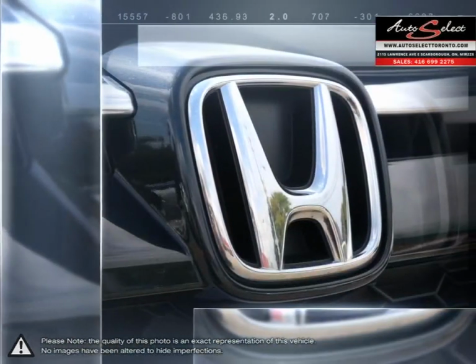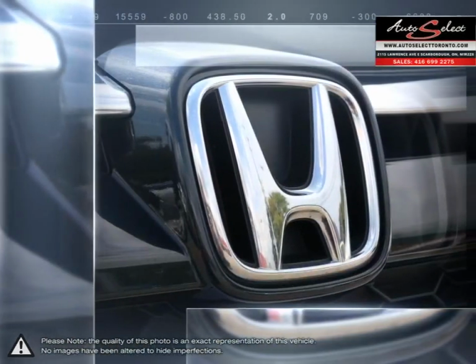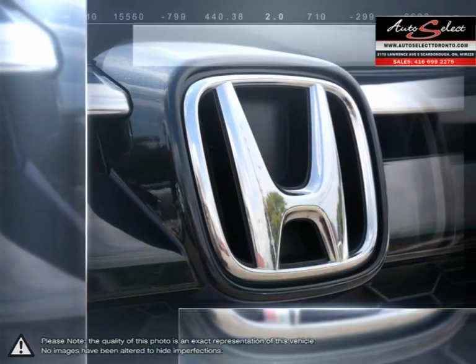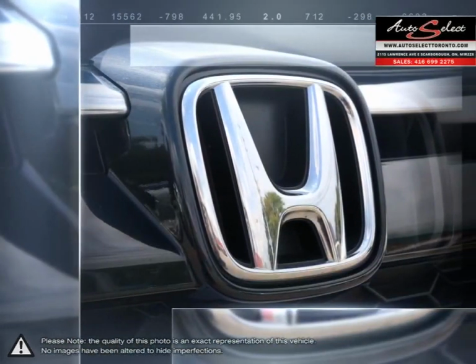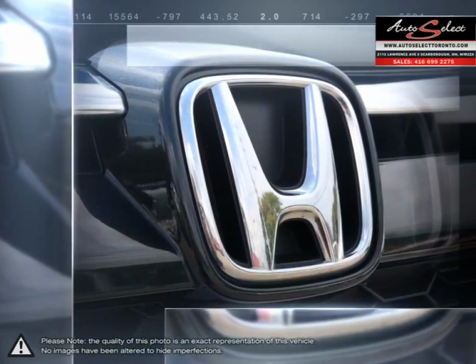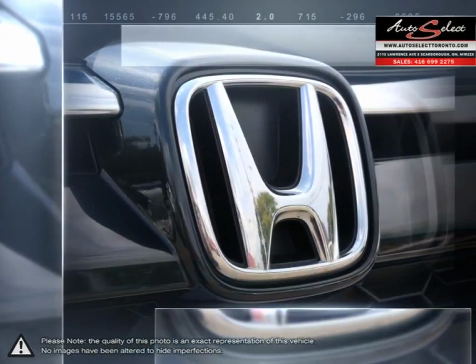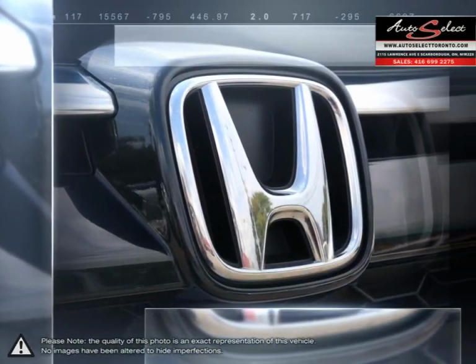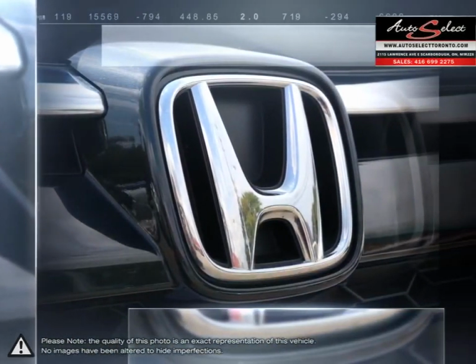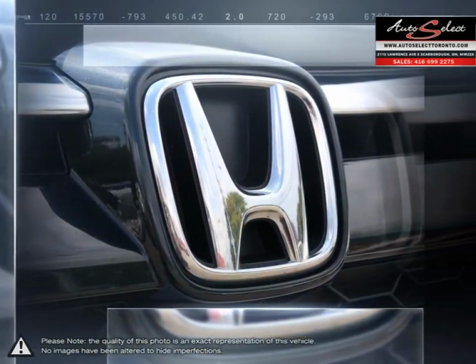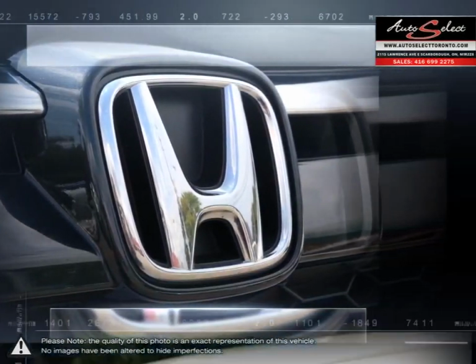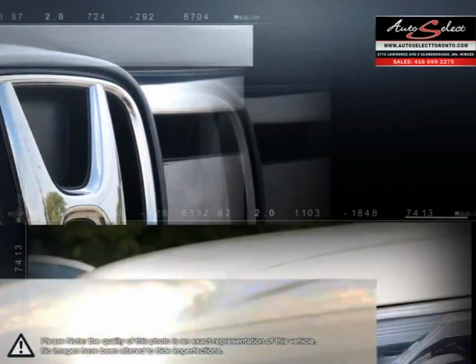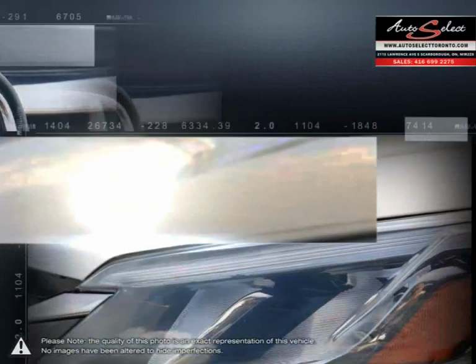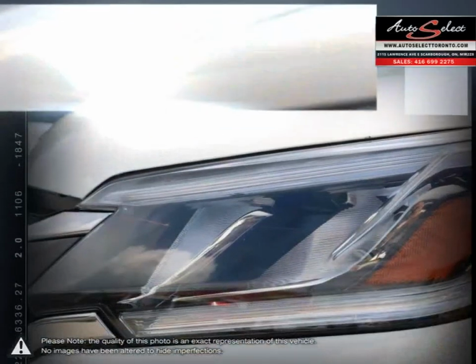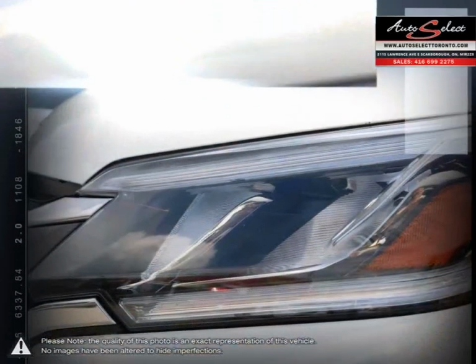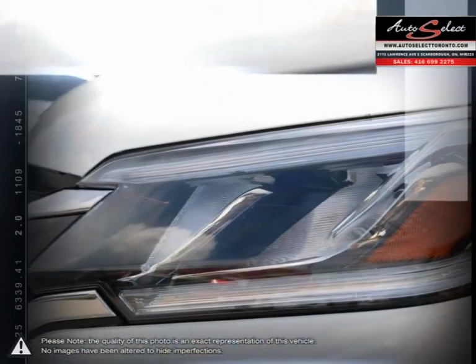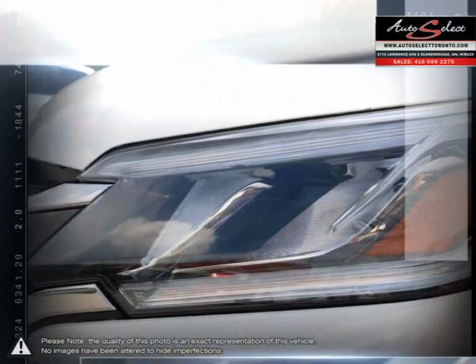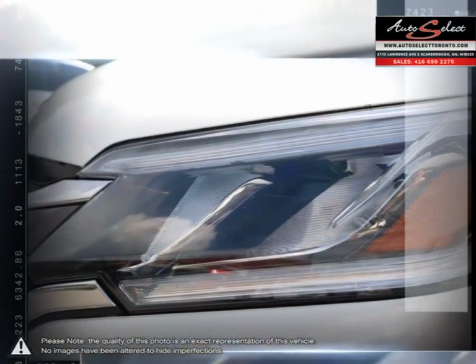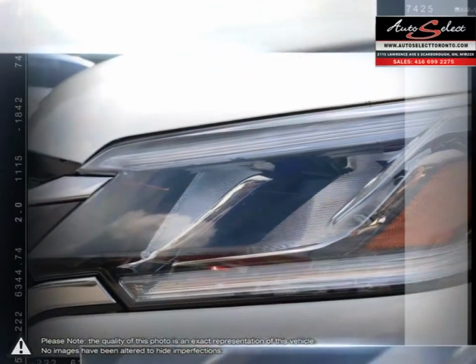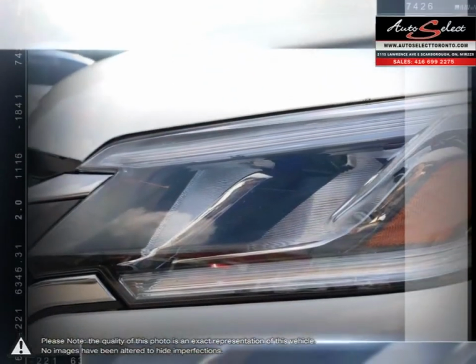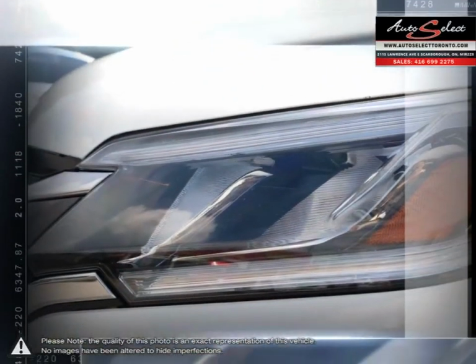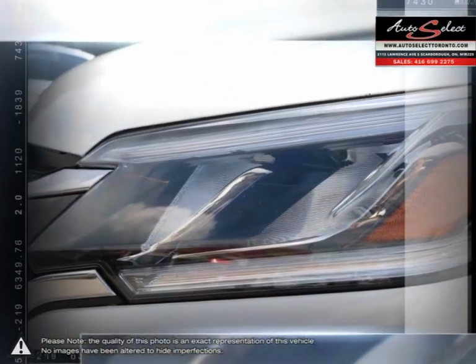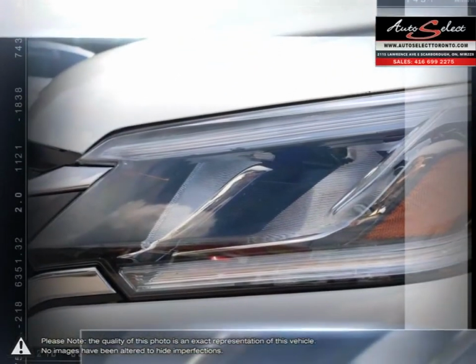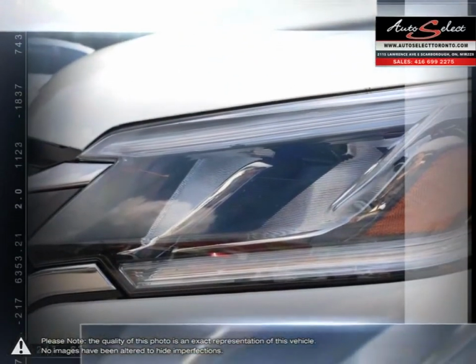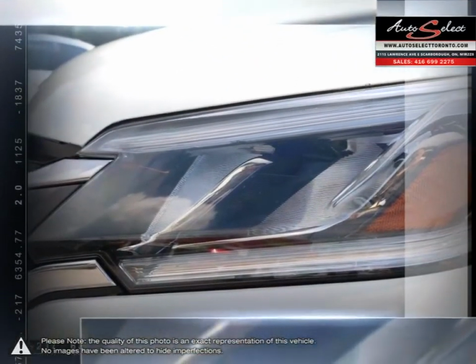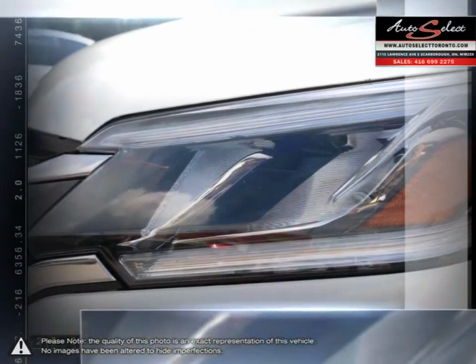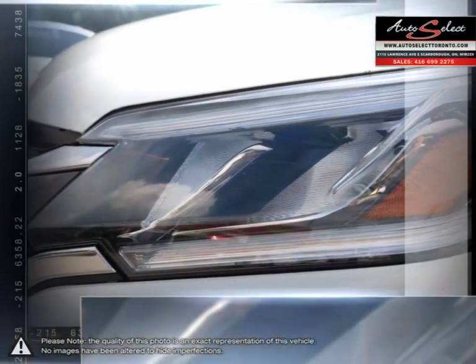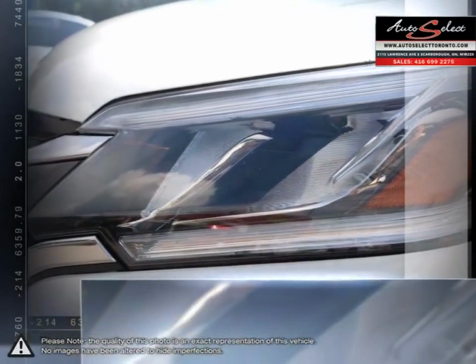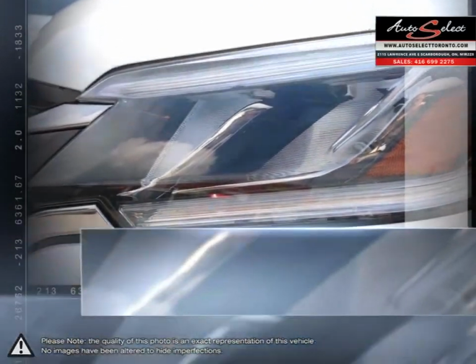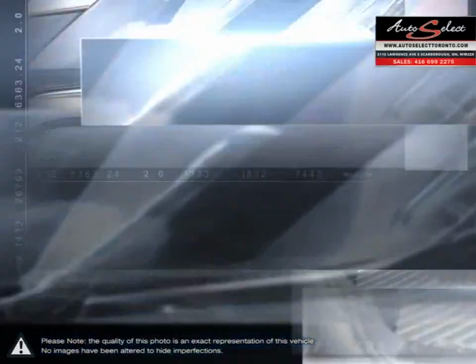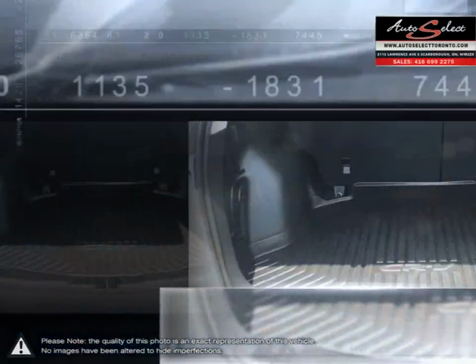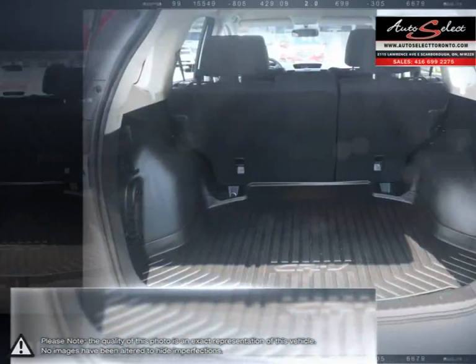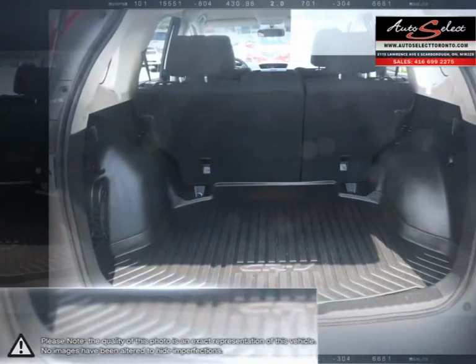The CR-V's fuel-efficient engine, alongside its solid handling, ensure an absolute stunning drive.